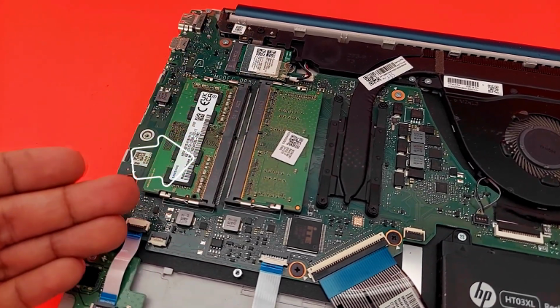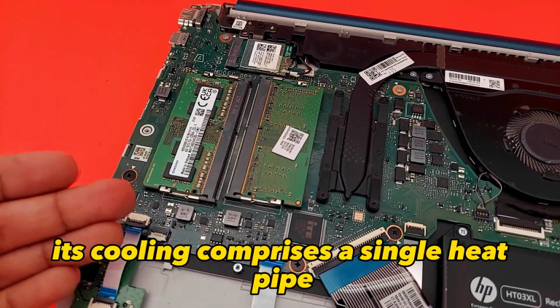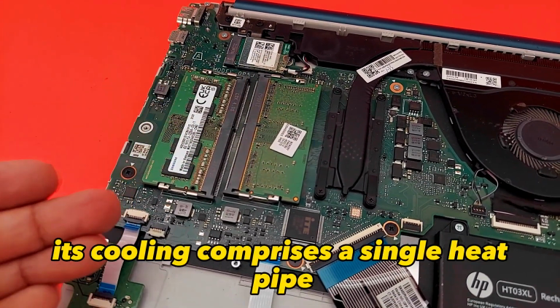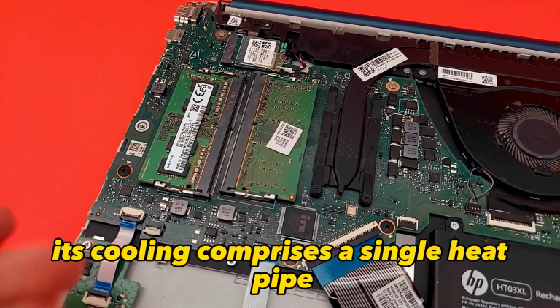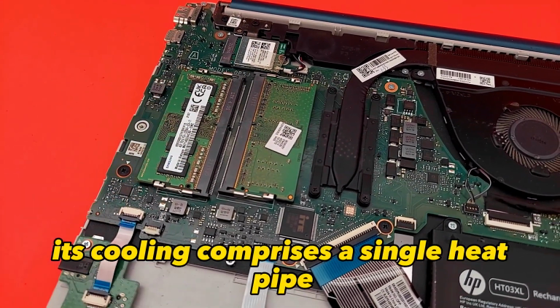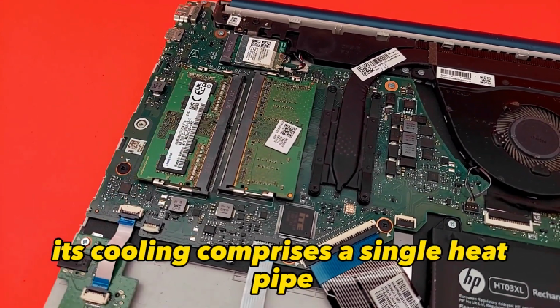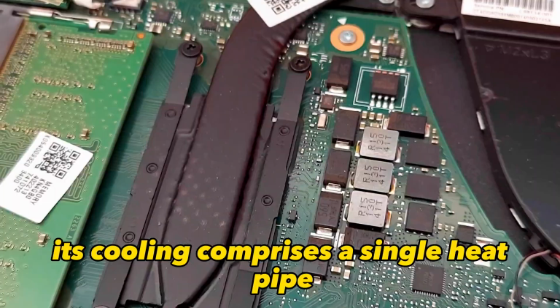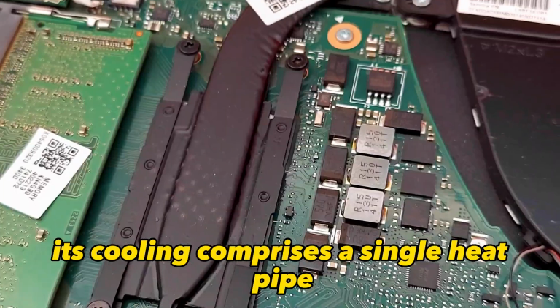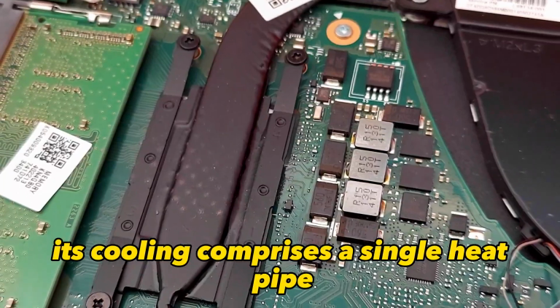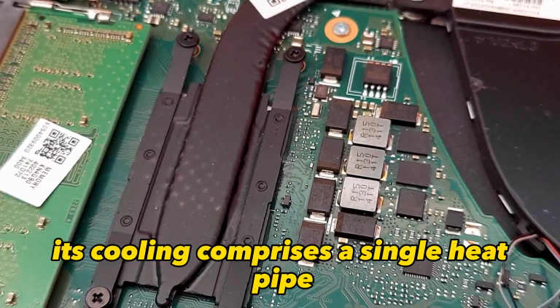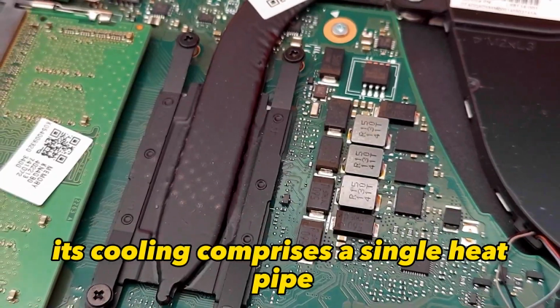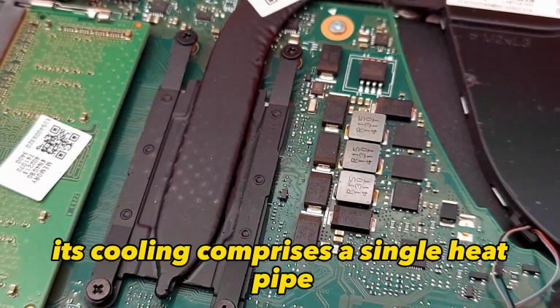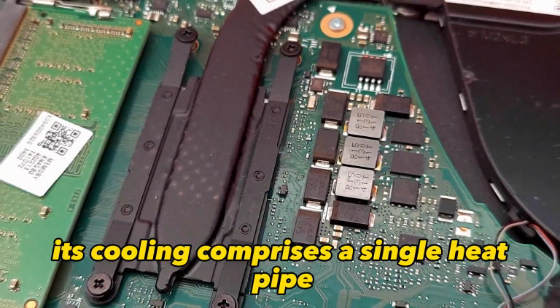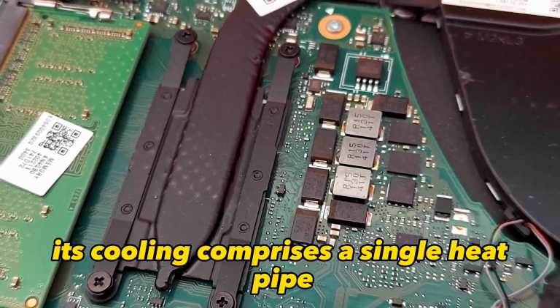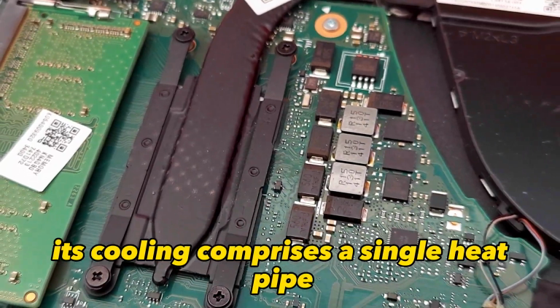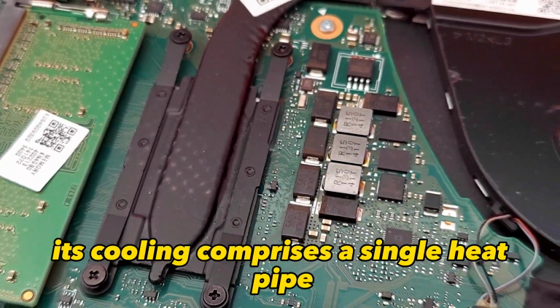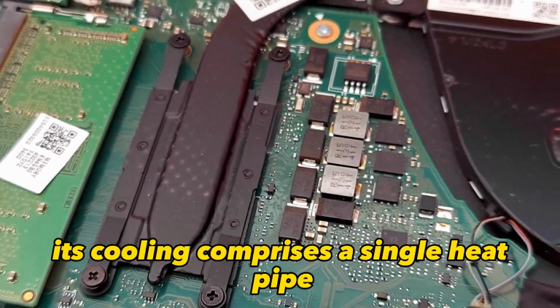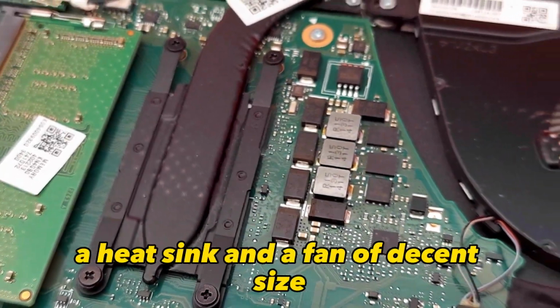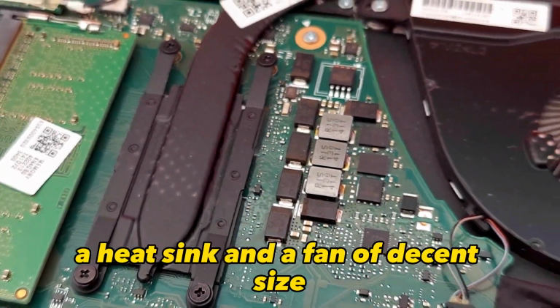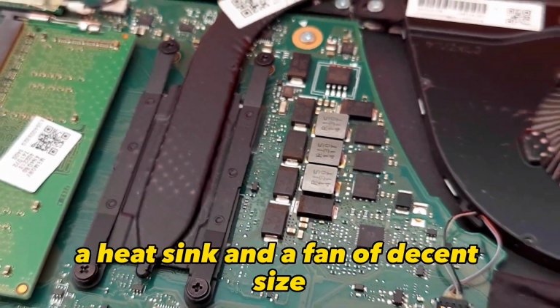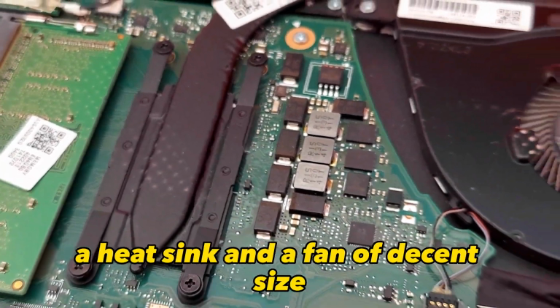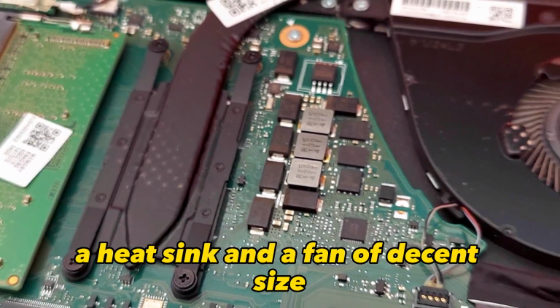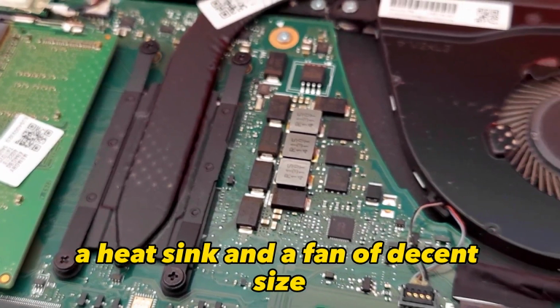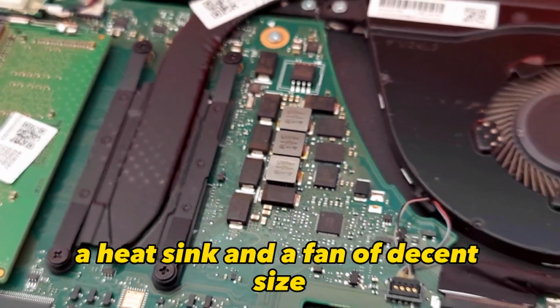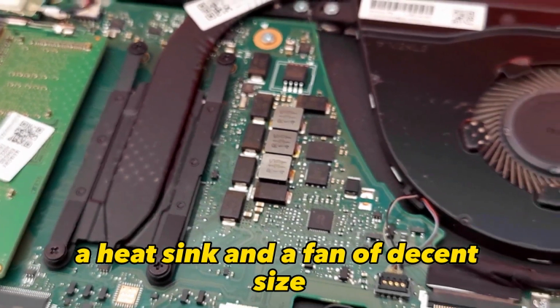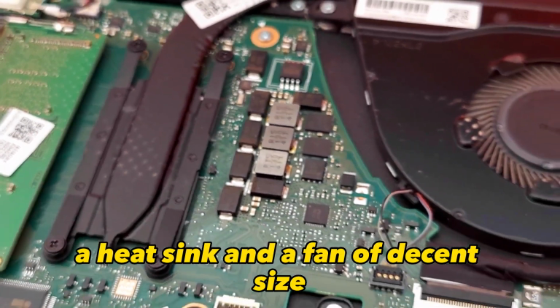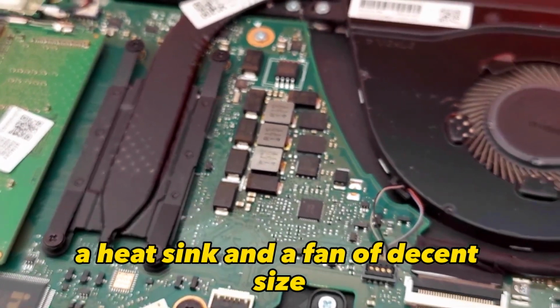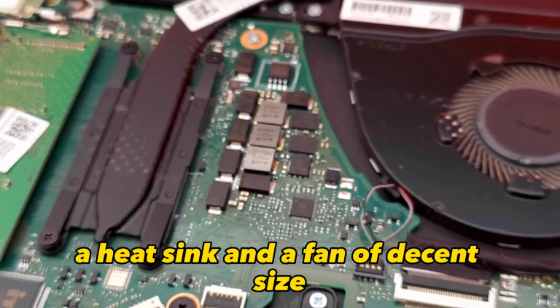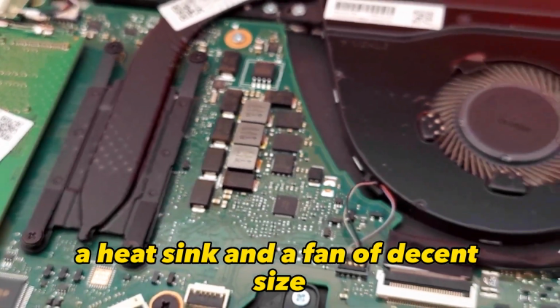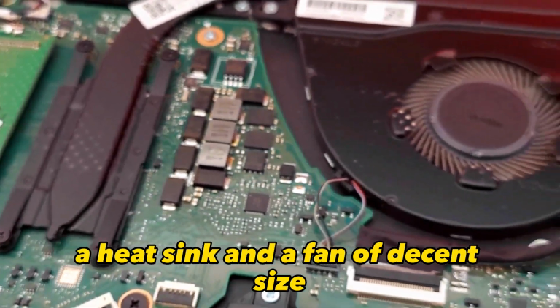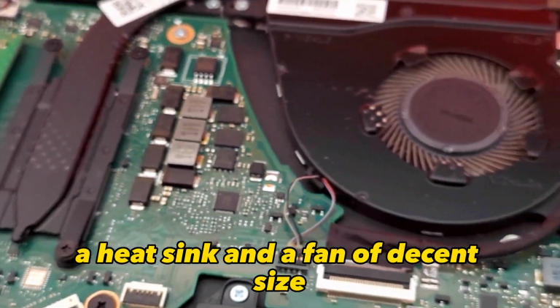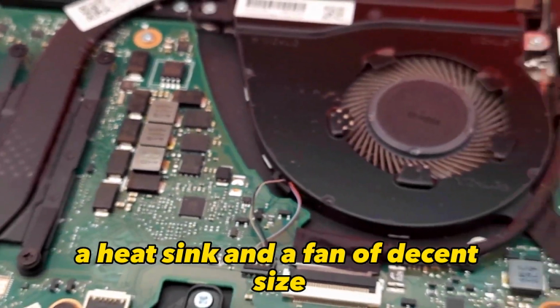Its cooling comprises a single heat pipe, a heat sink, and a fan of decent size.